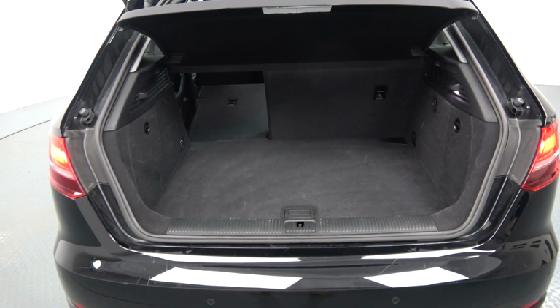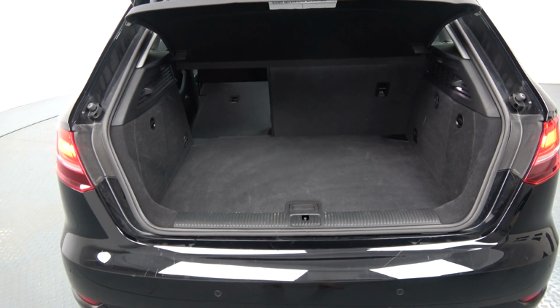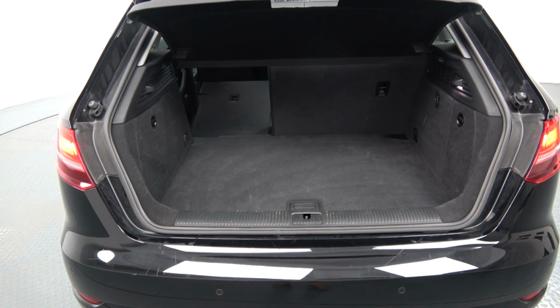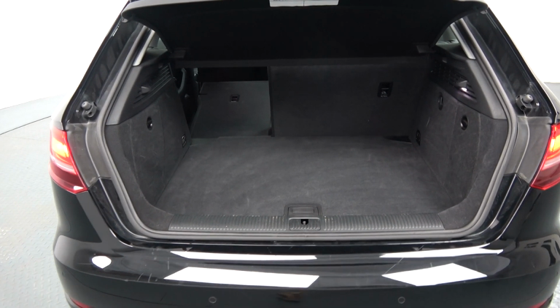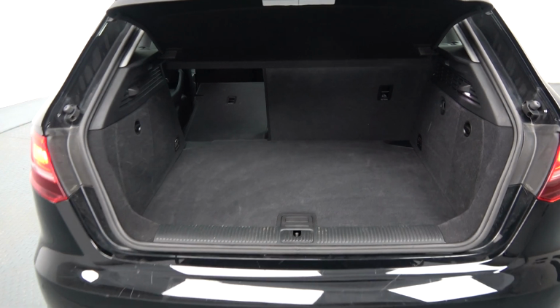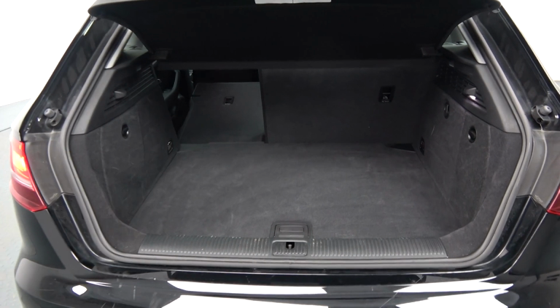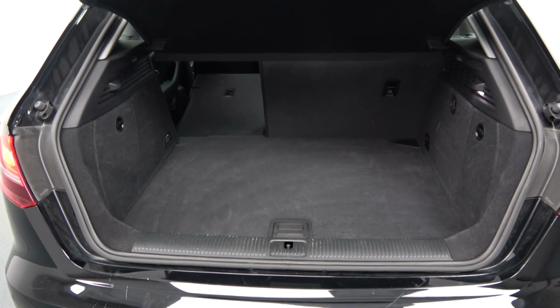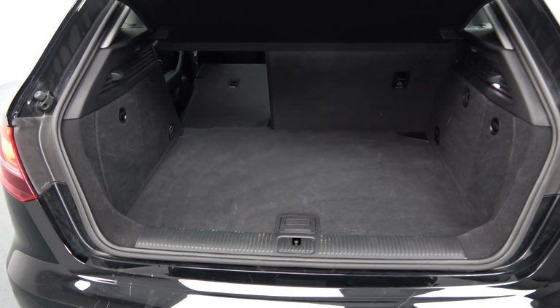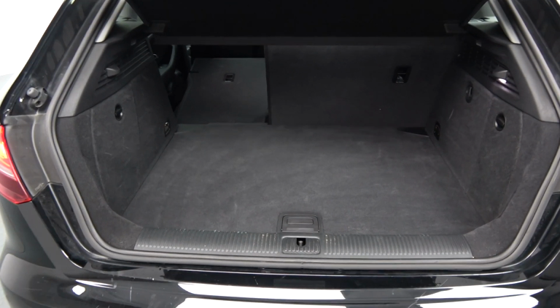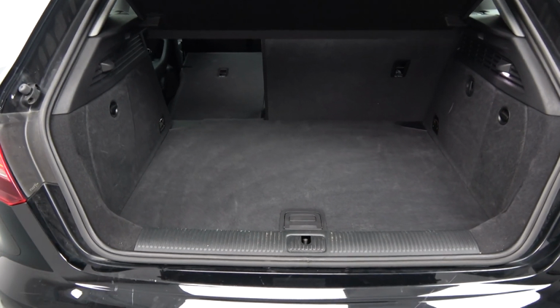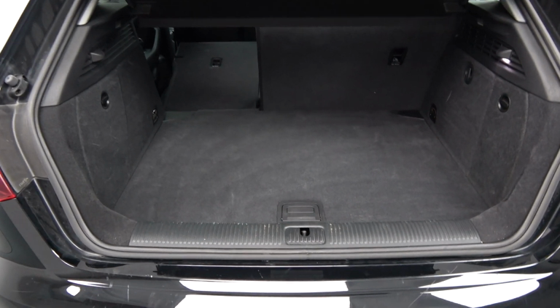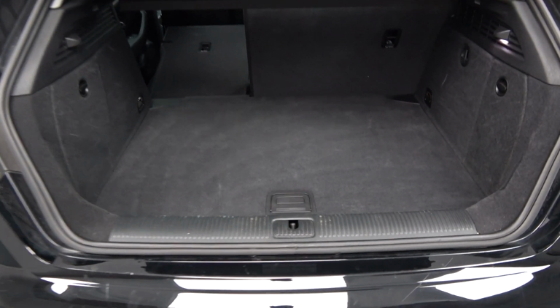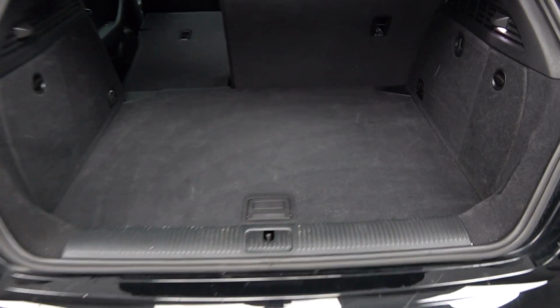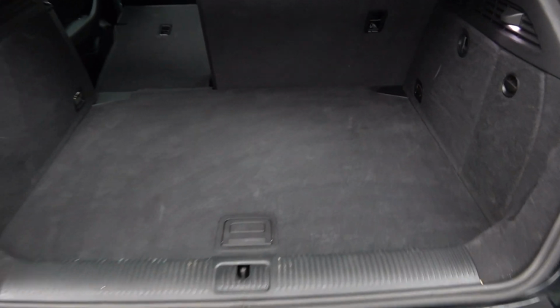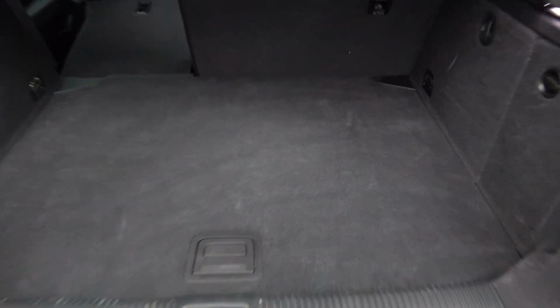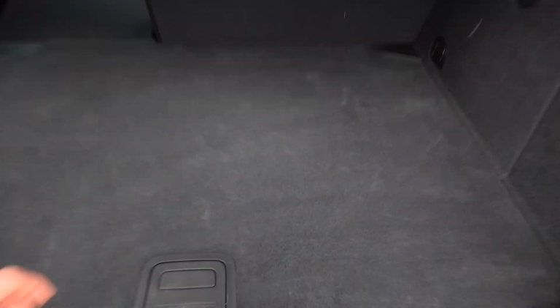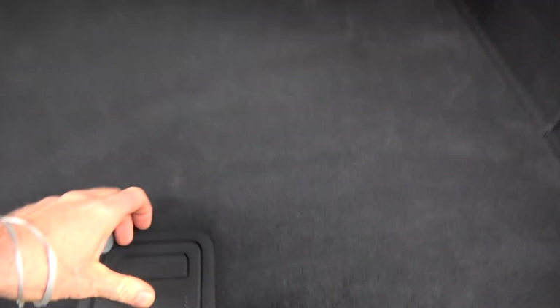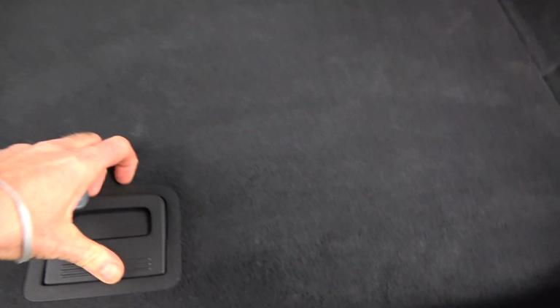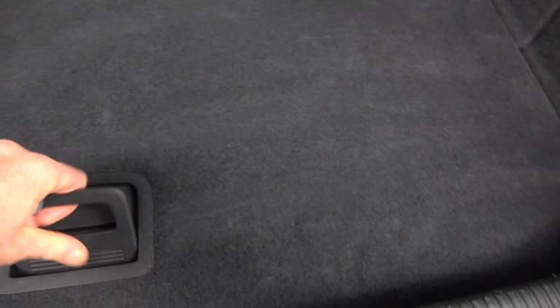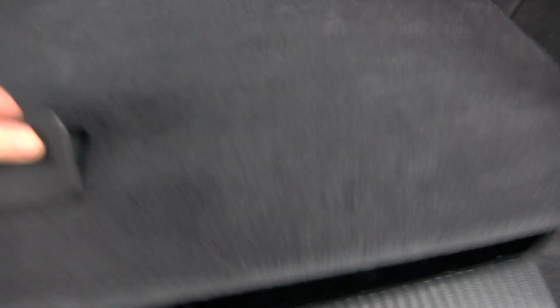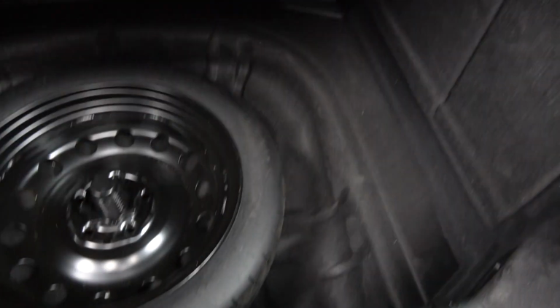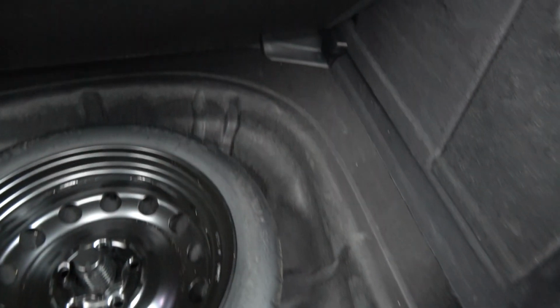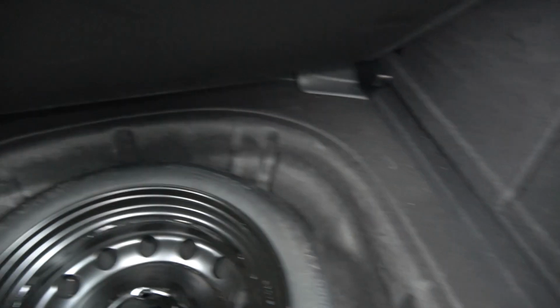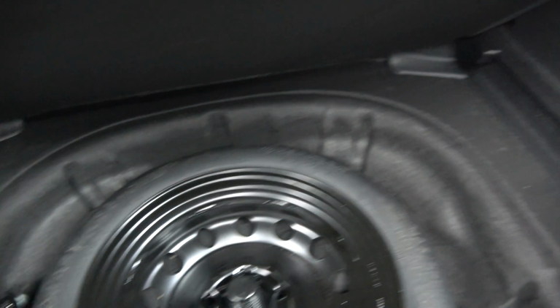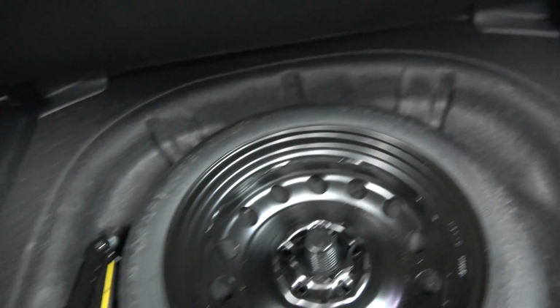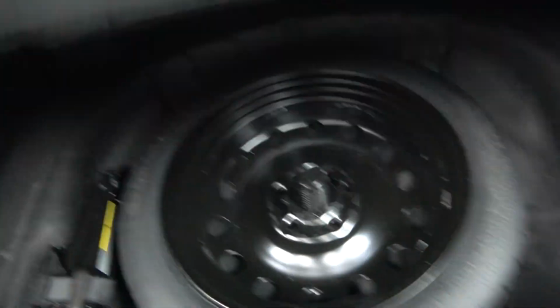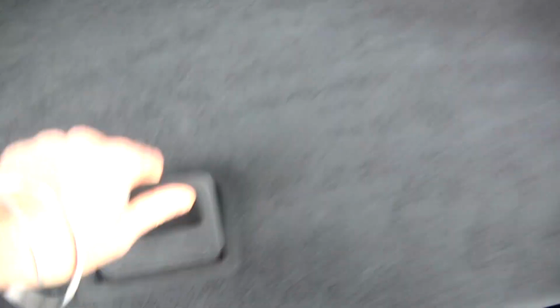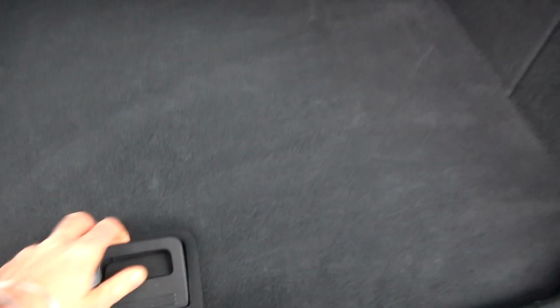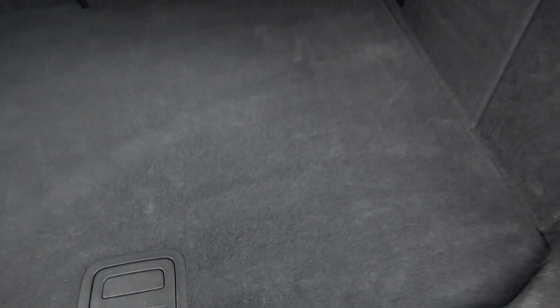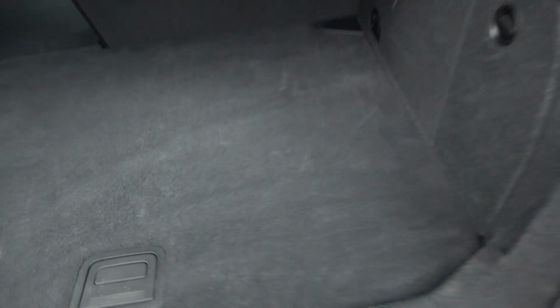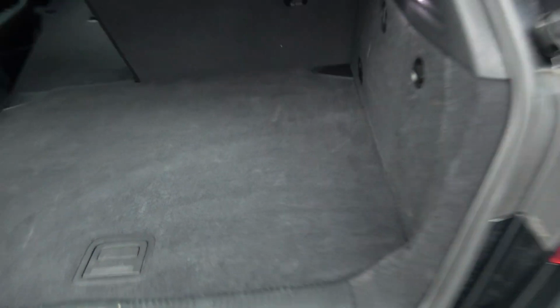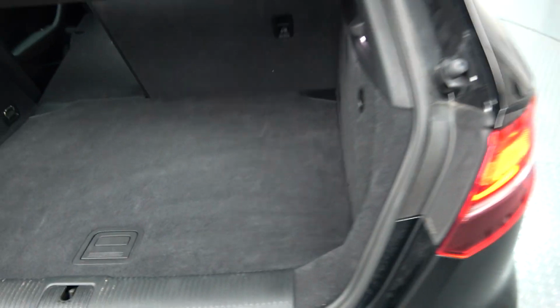With the Audi A3 Sportback, the boot is absolutely spacious. Tucked away, we have your spare wheel should you need it, and finally making our way to the driver's cockpit.